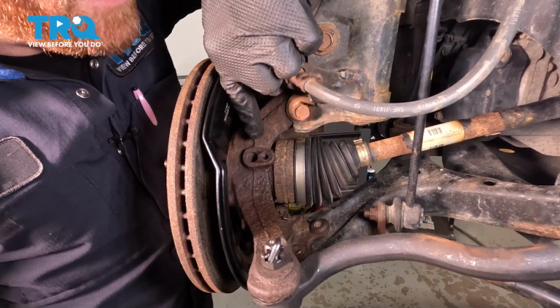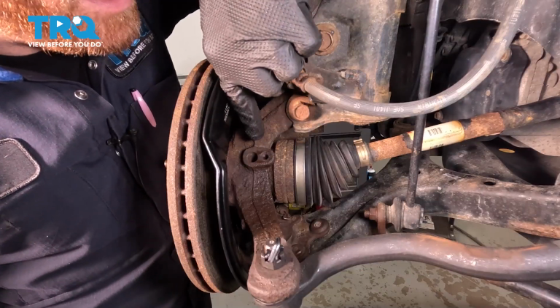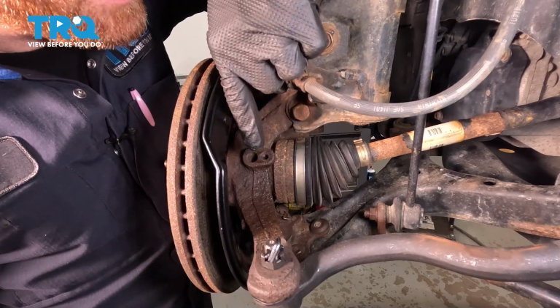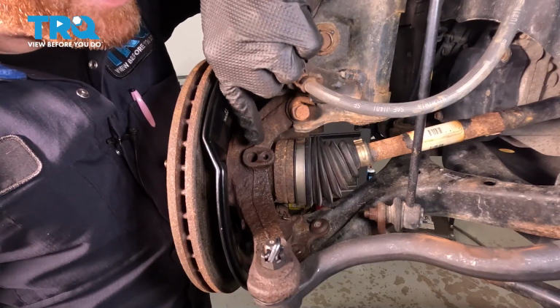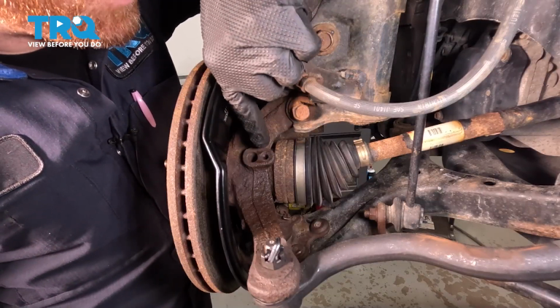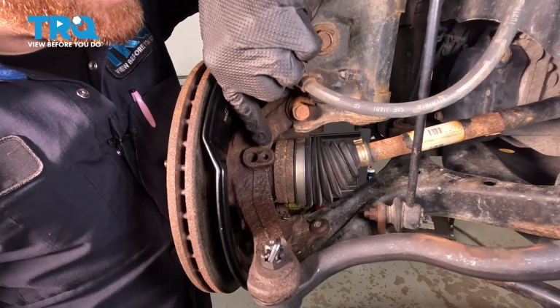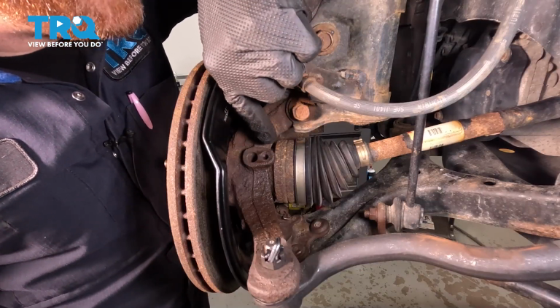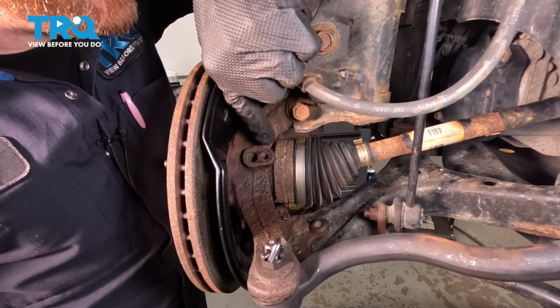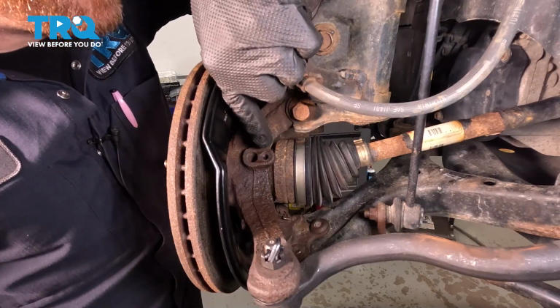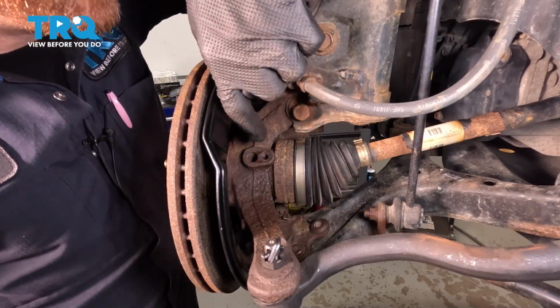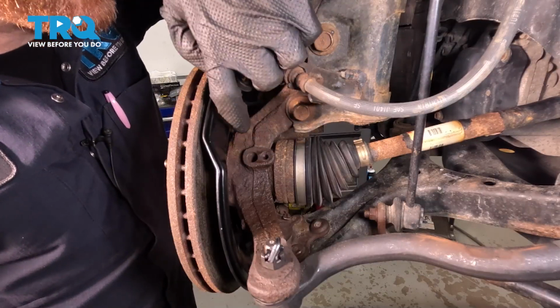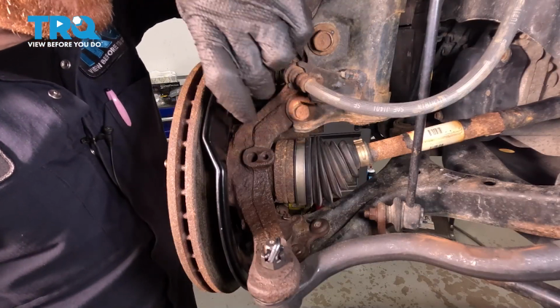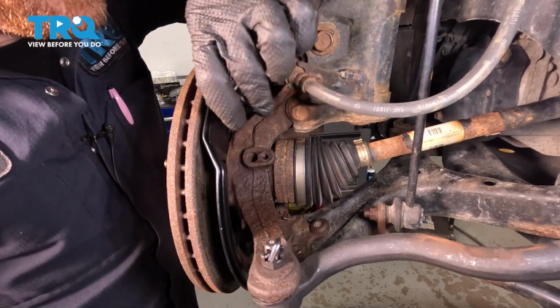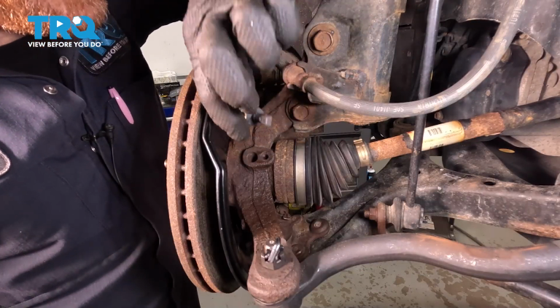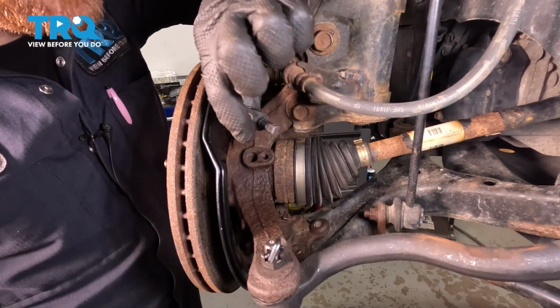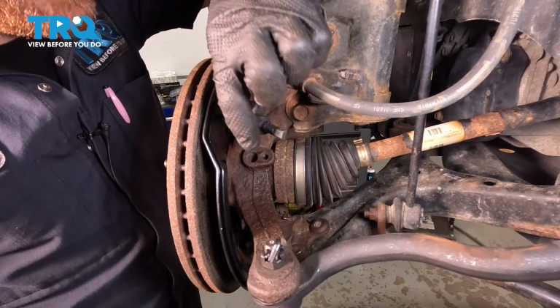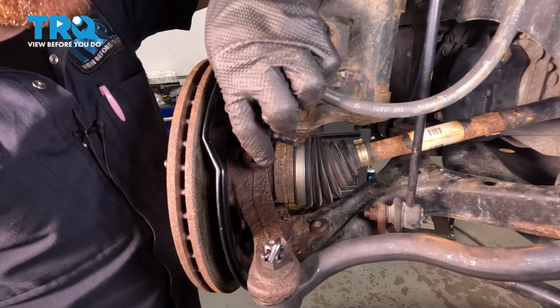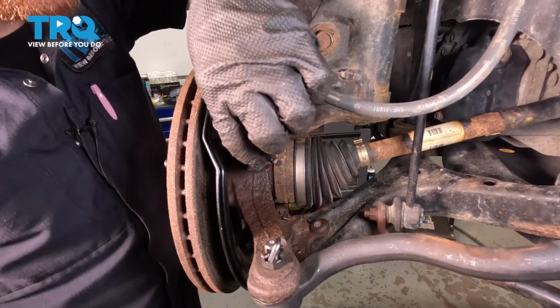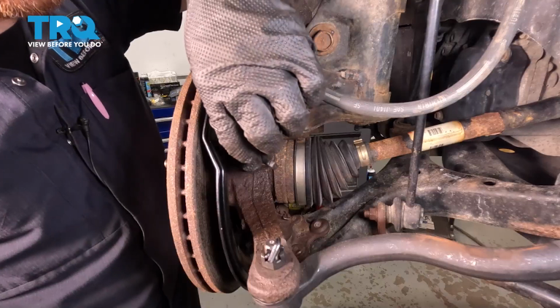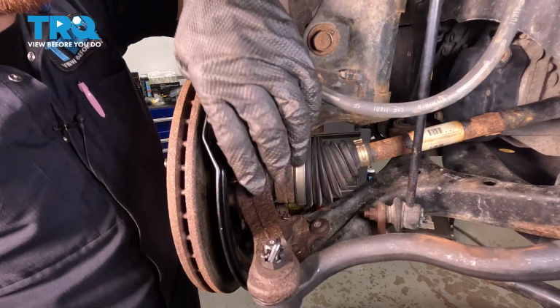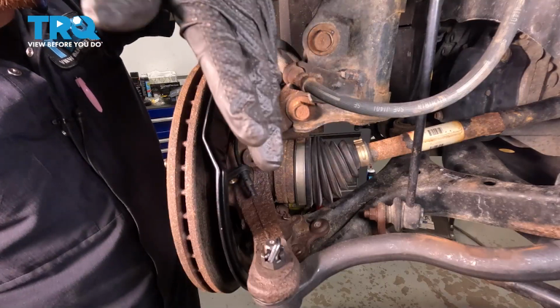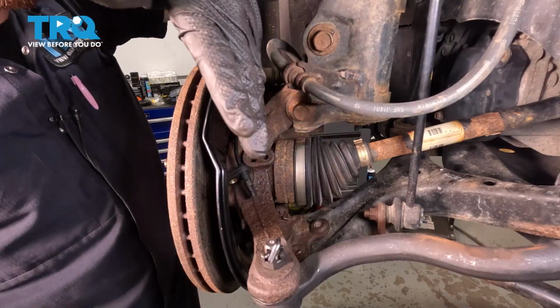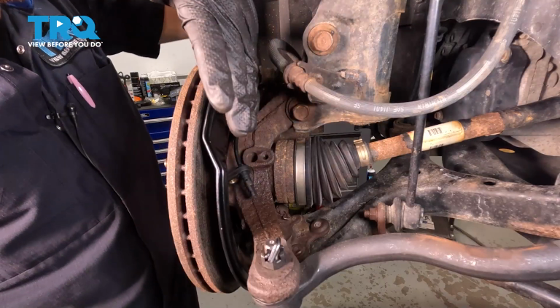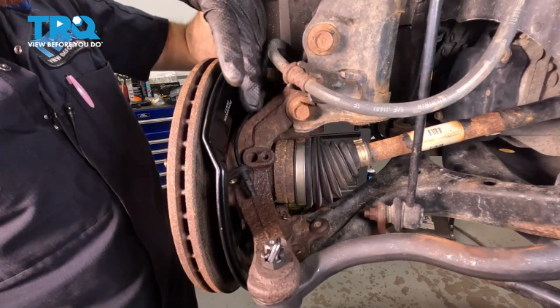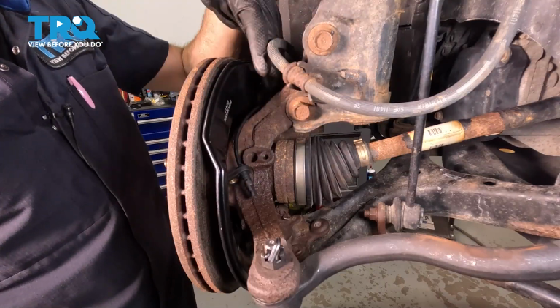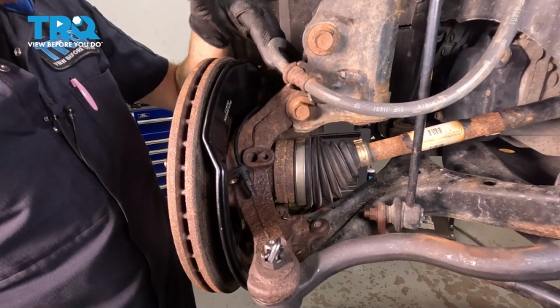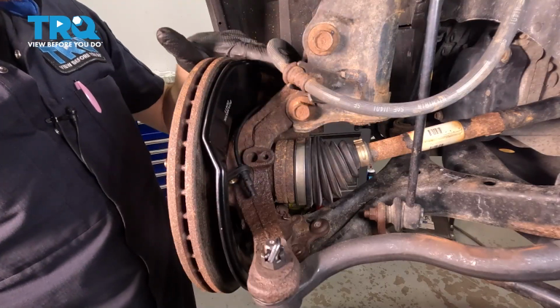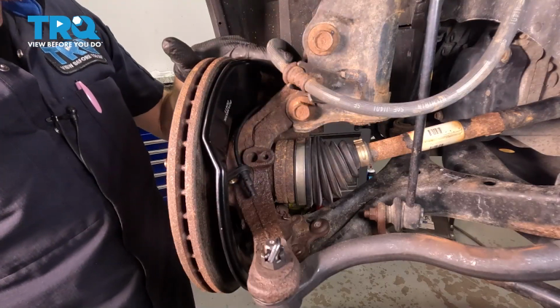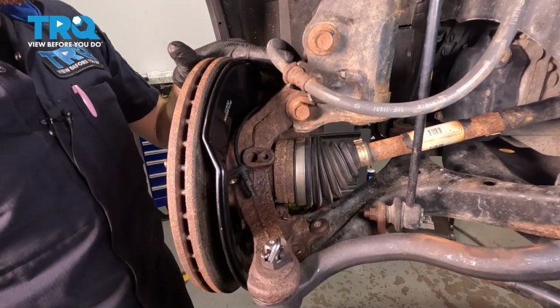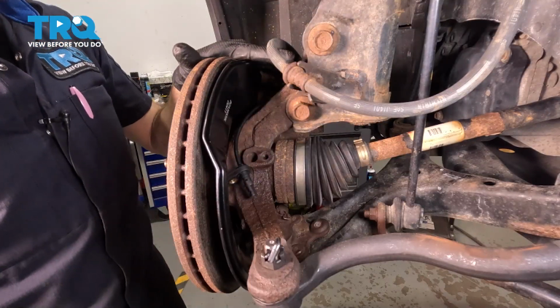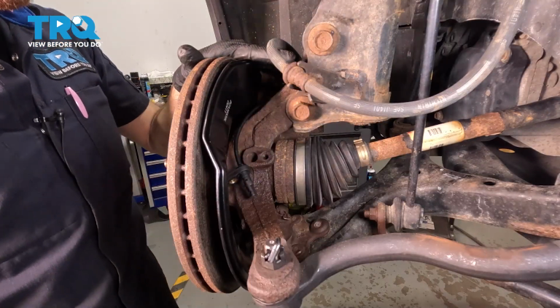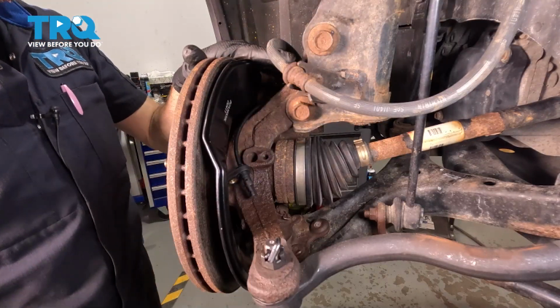Double check to make sure it doesn't look like it's broken off inside of the knuckle. If it is, that's going to need to be dealt with. This looks fine, so let's continue on along the front side of the steering knuckle.